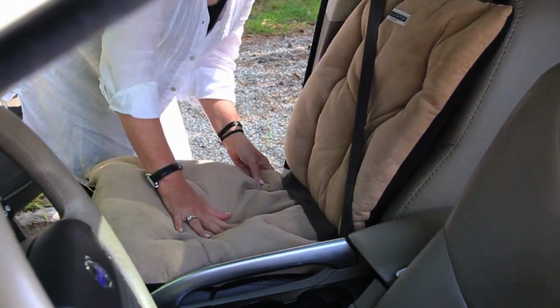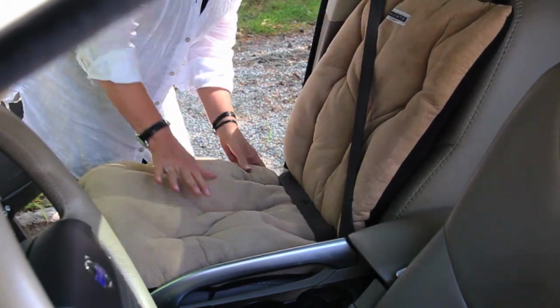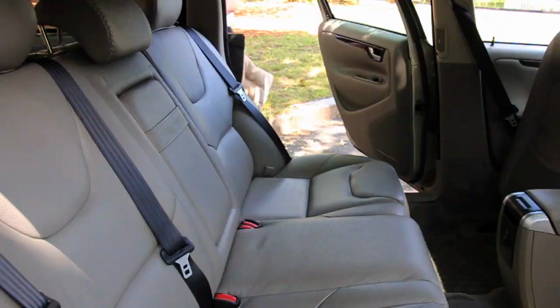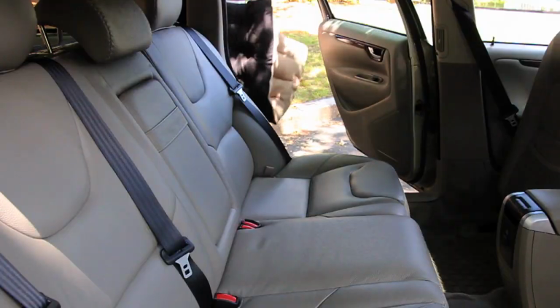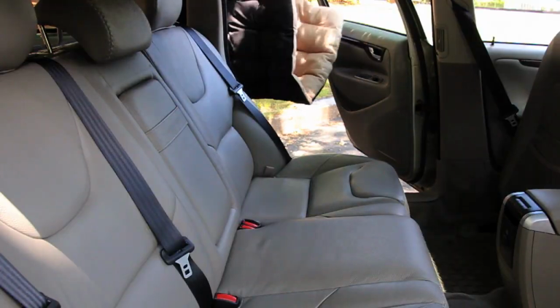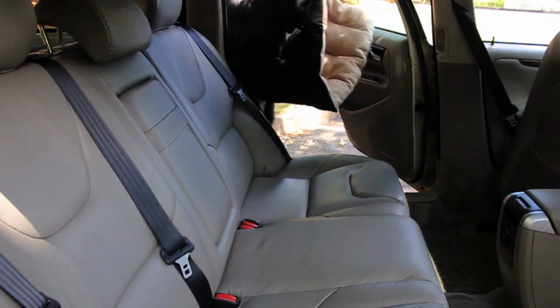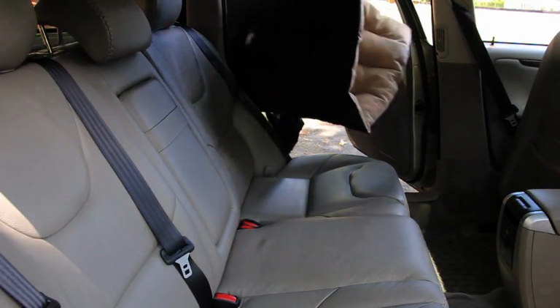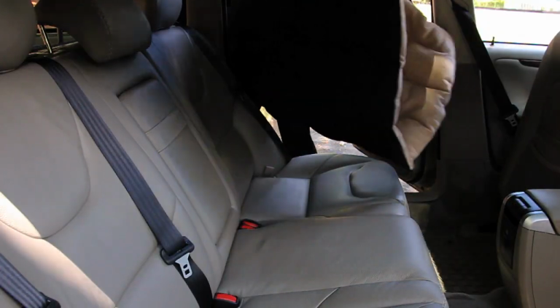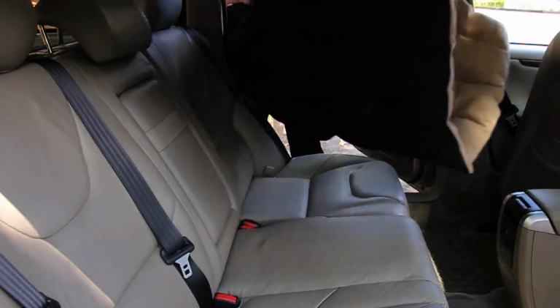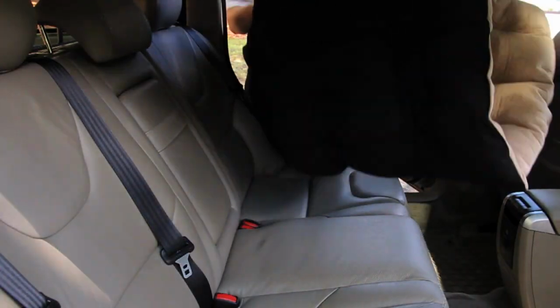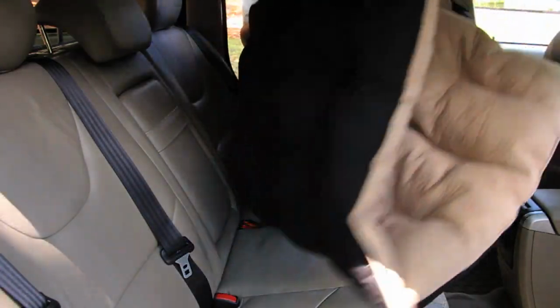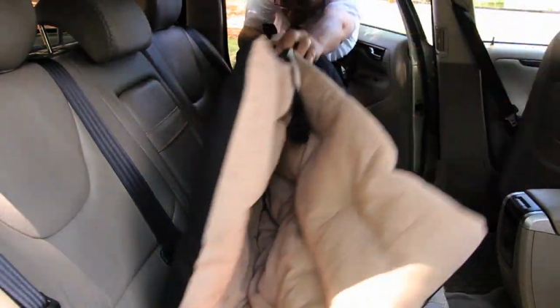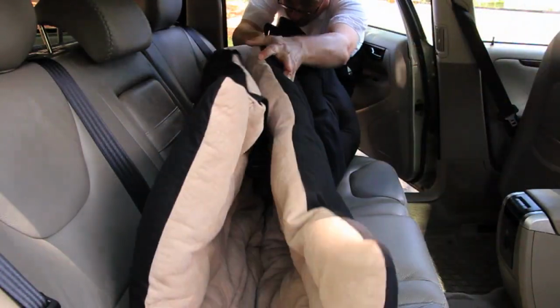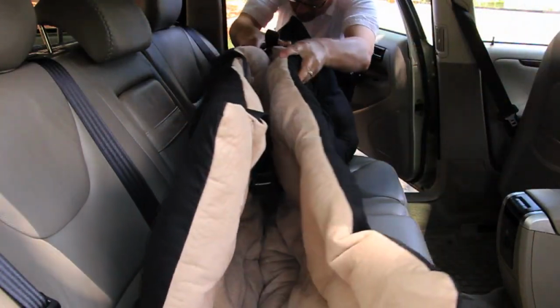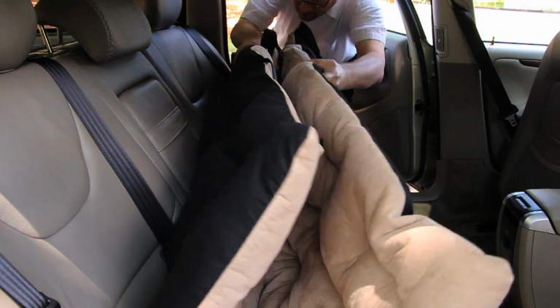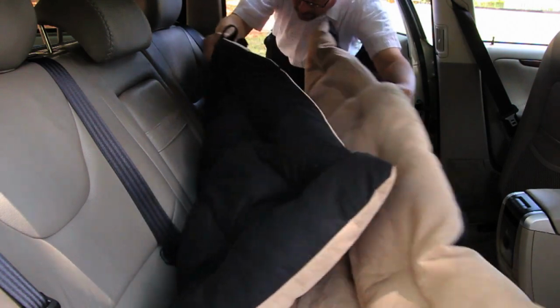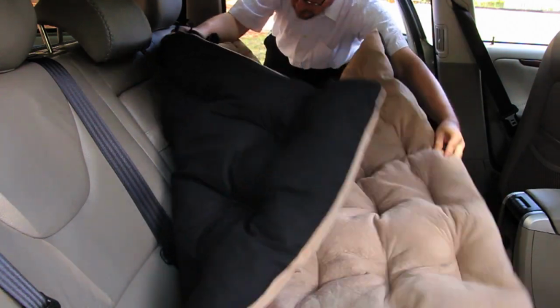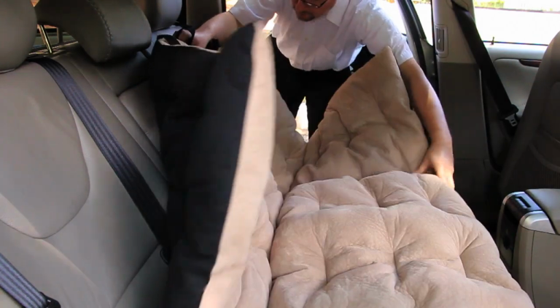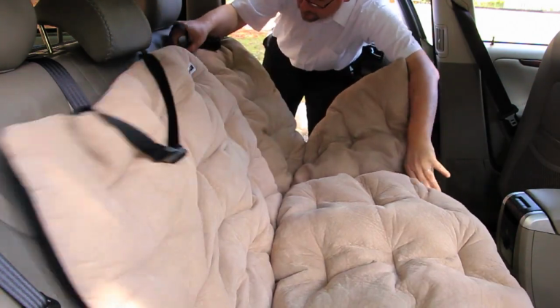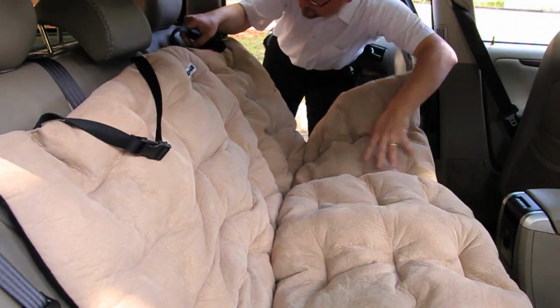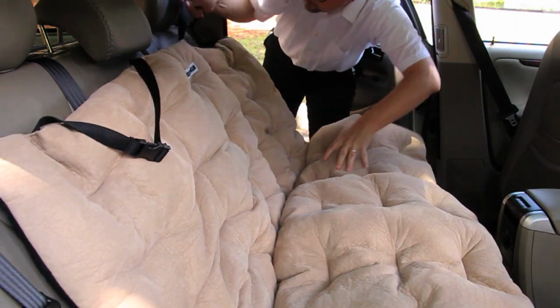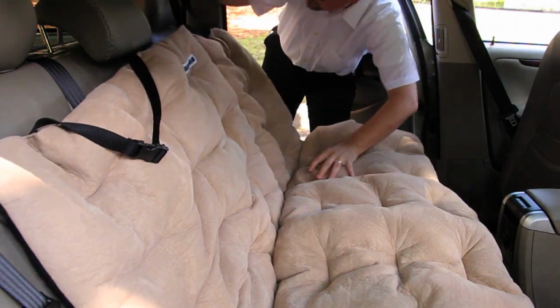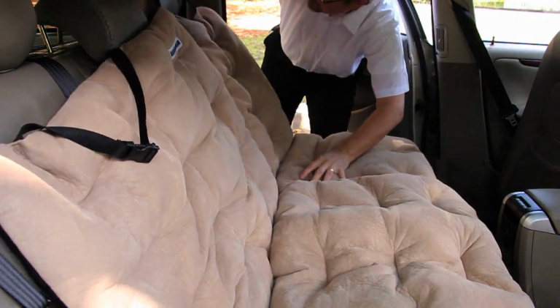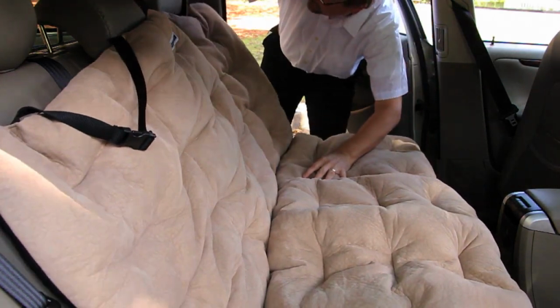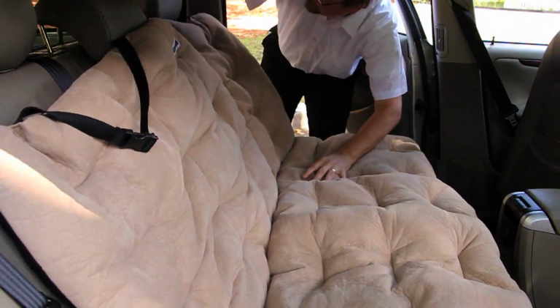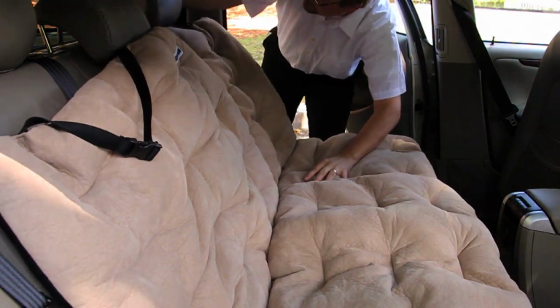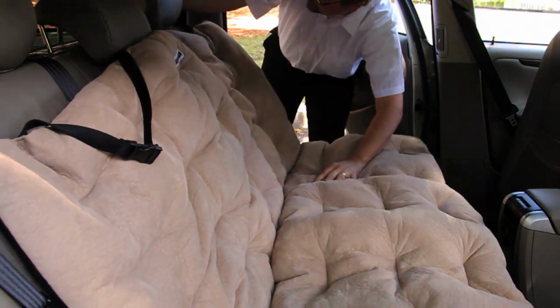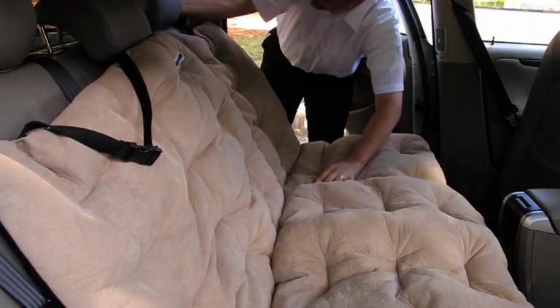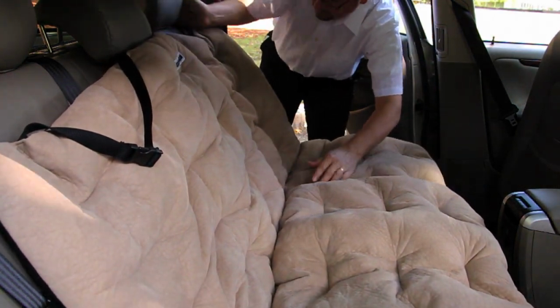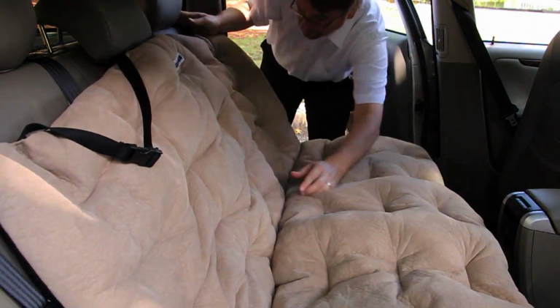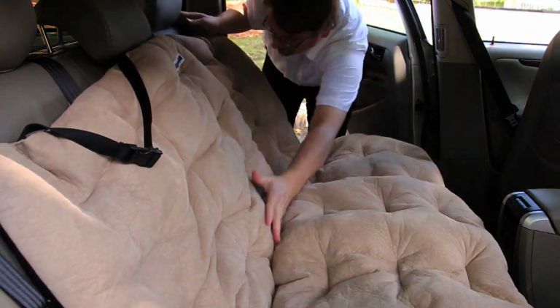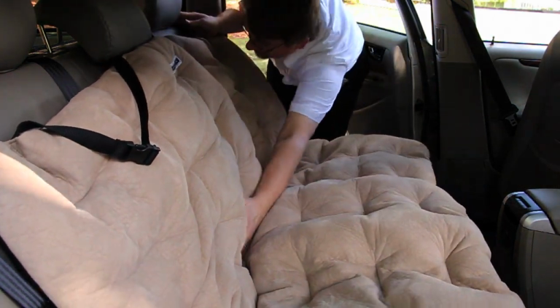With the bench, place the cushion on the seat bench and seat back, then strap it in with the safety belts on both sides.